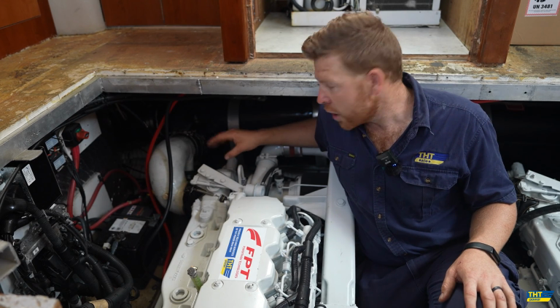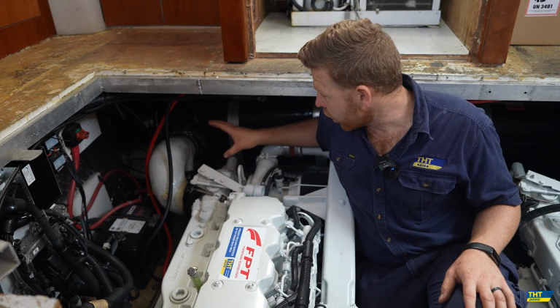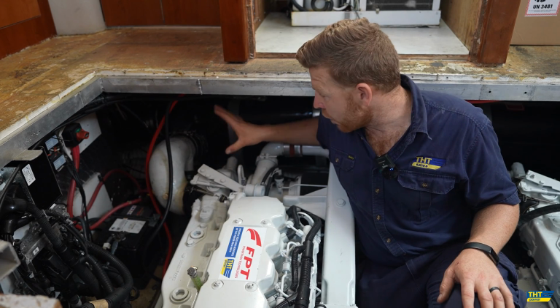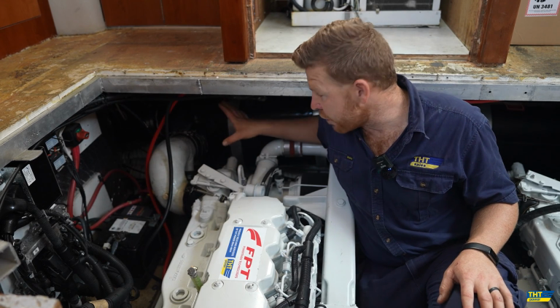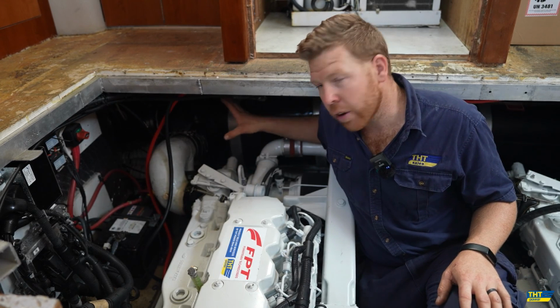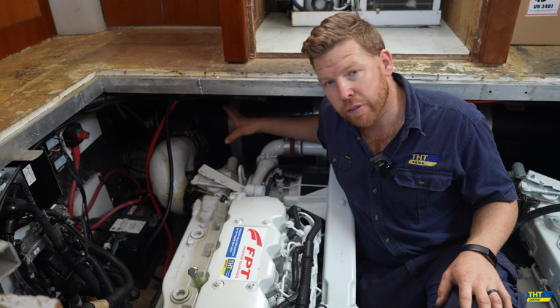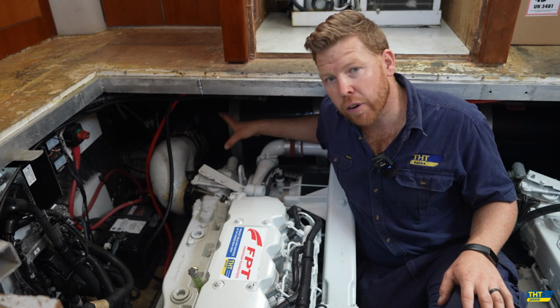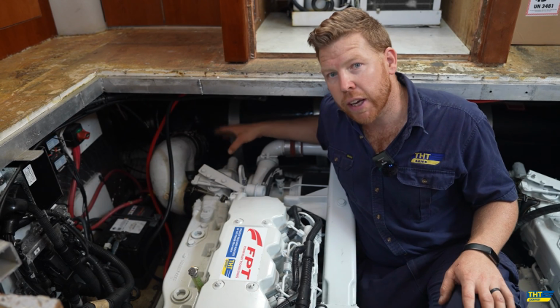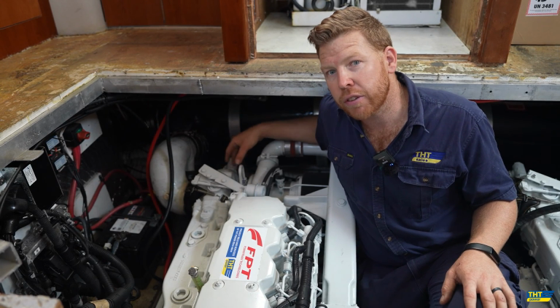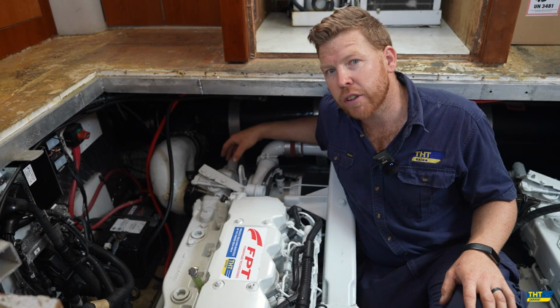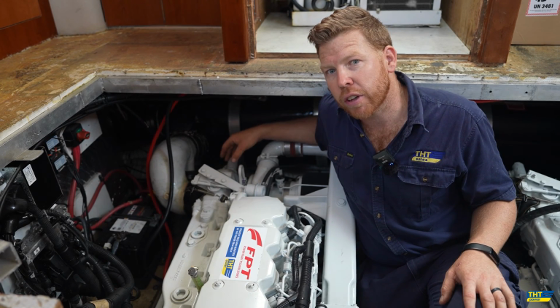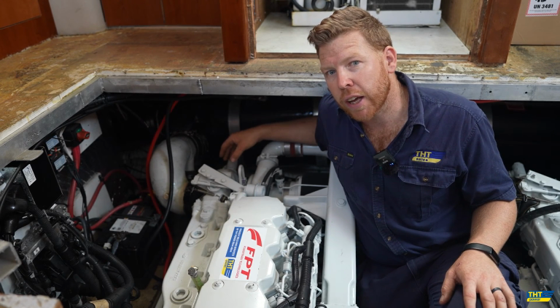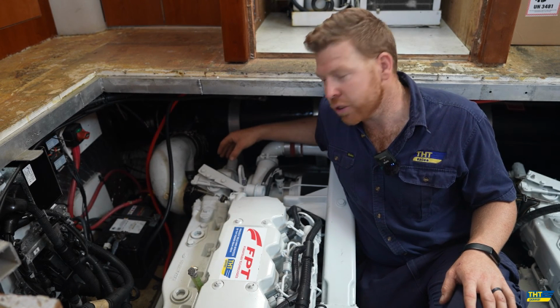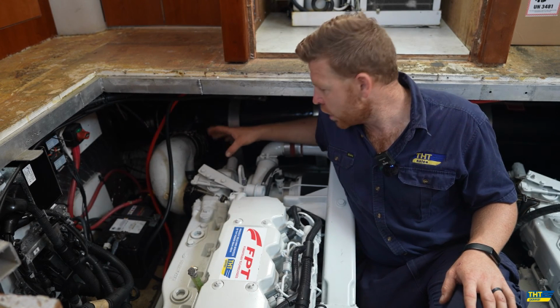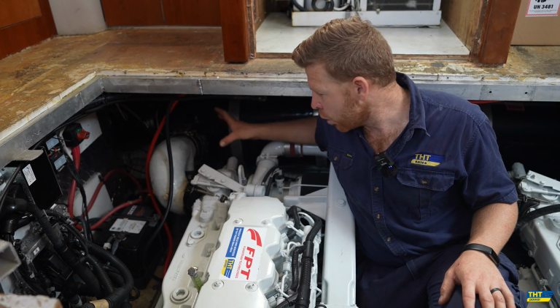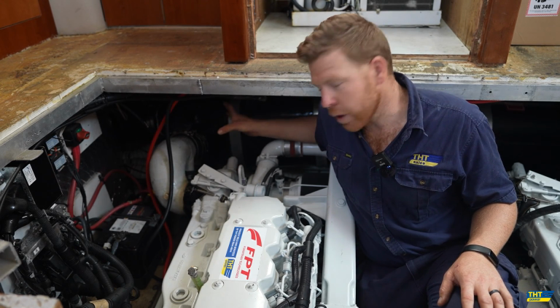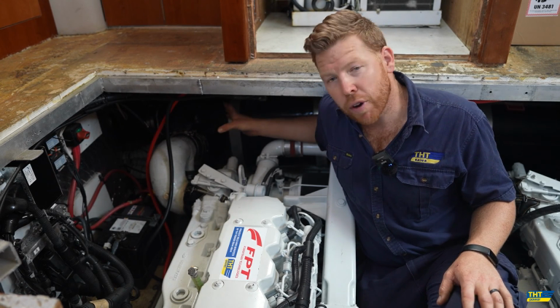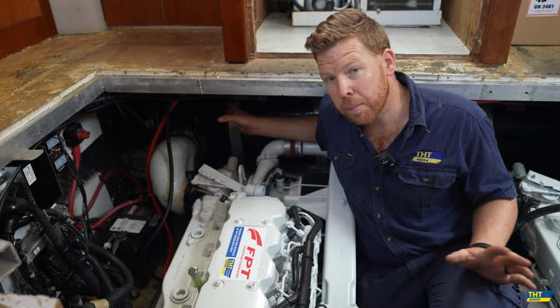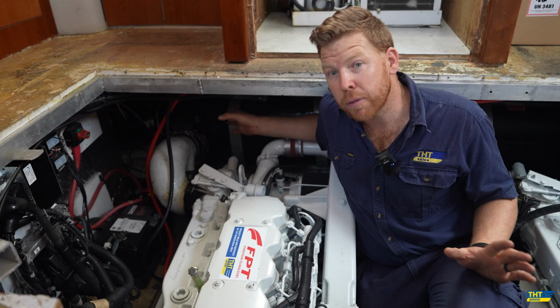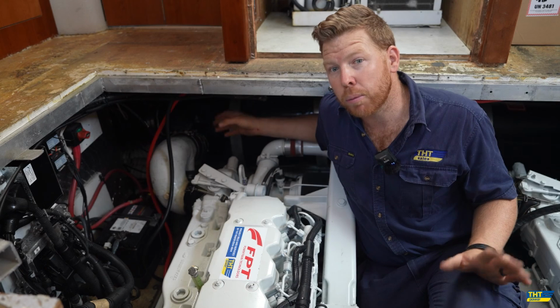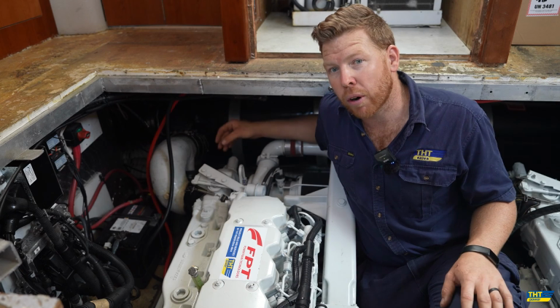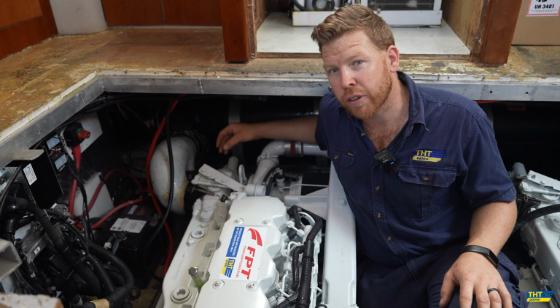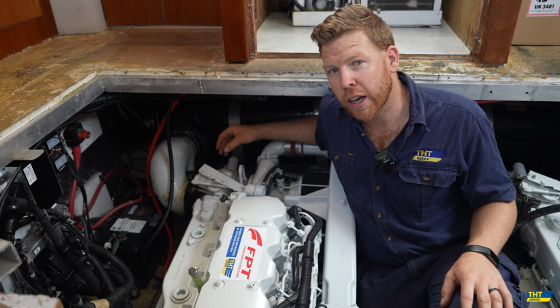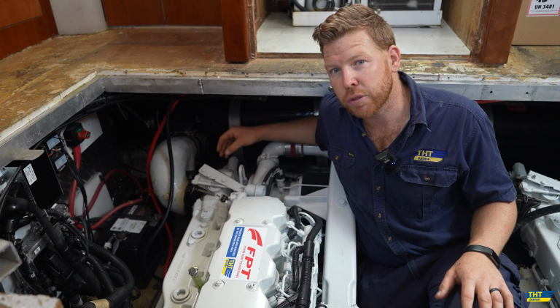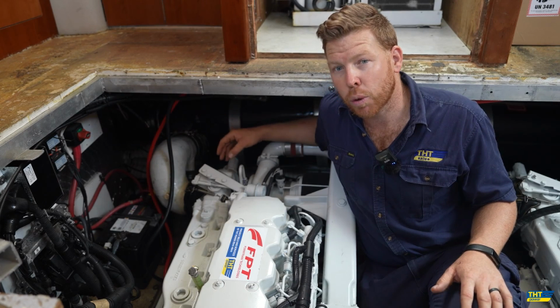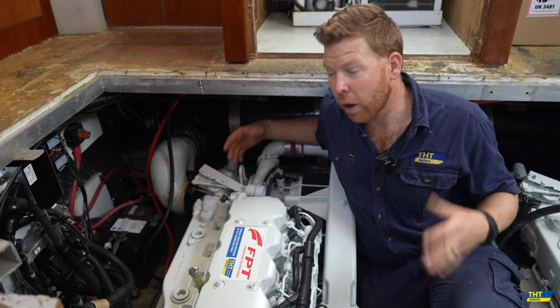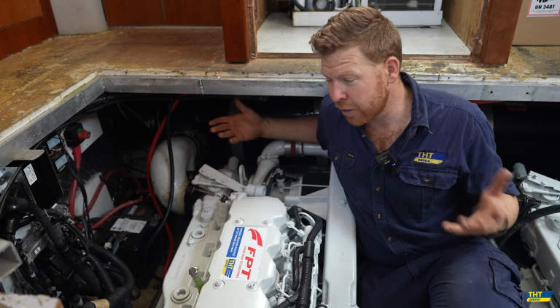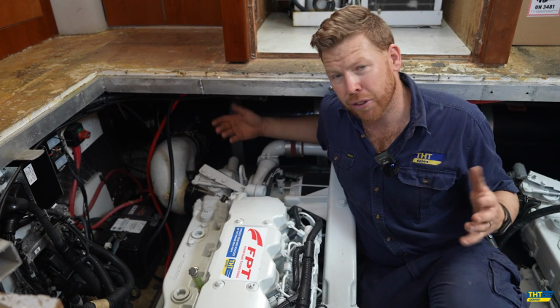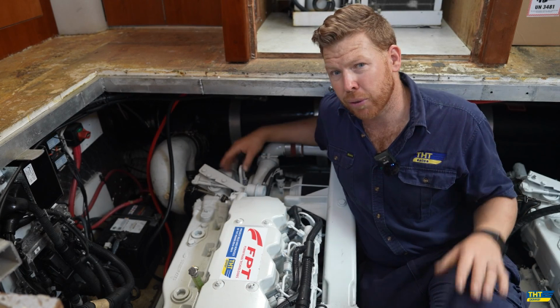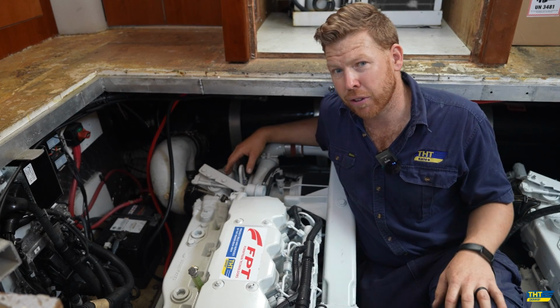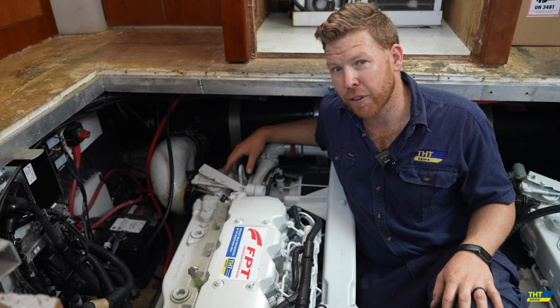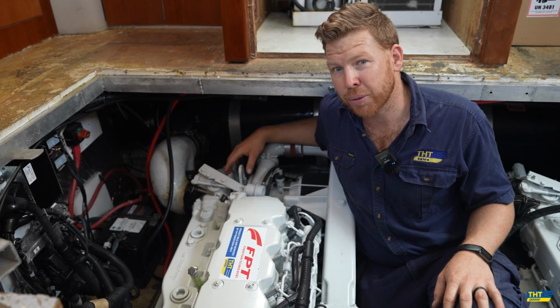So a very, very easy installation overall, with very minimal modification required to suit this vessel.